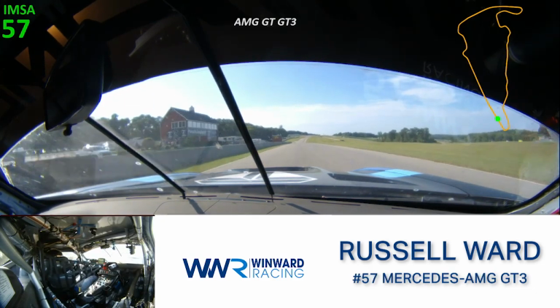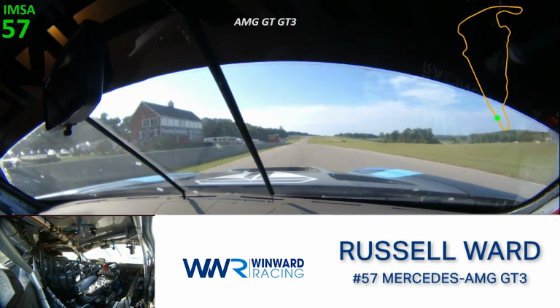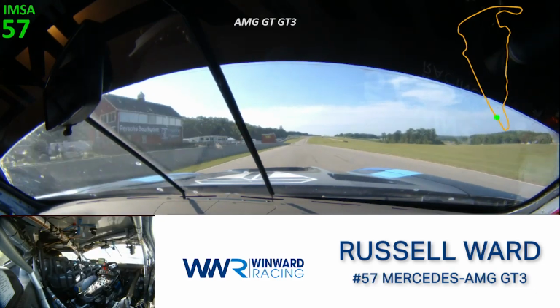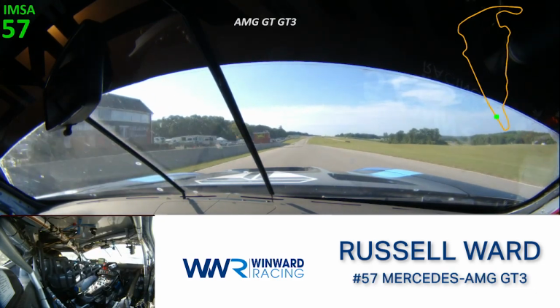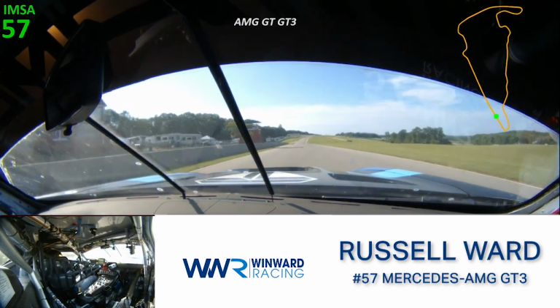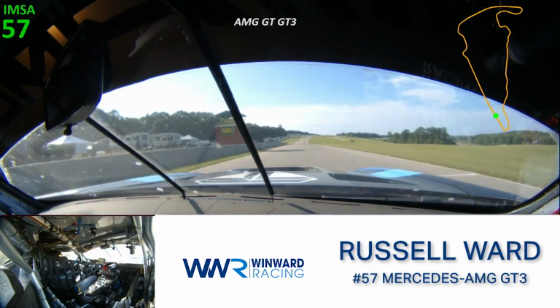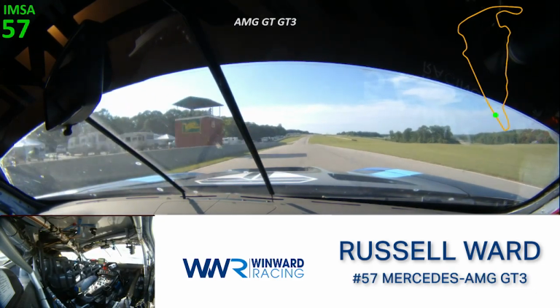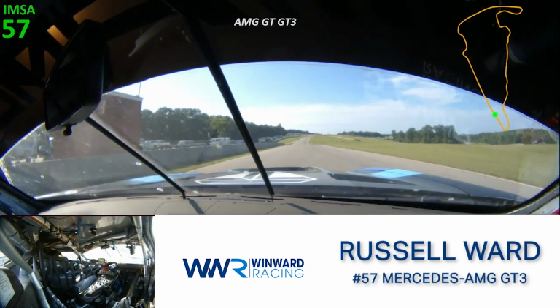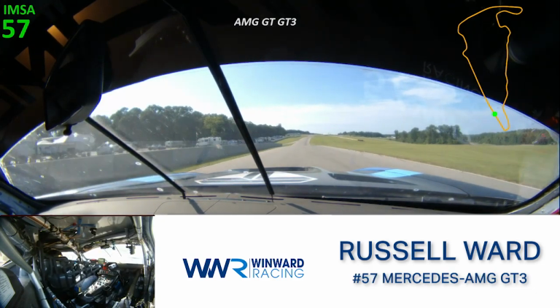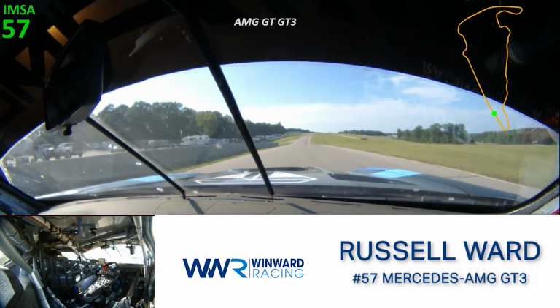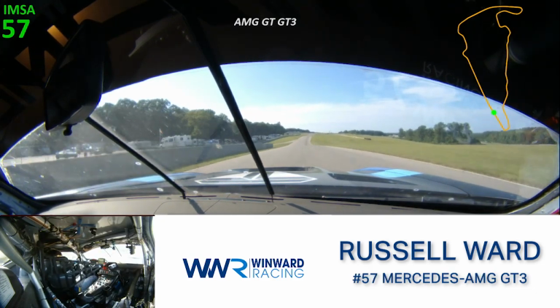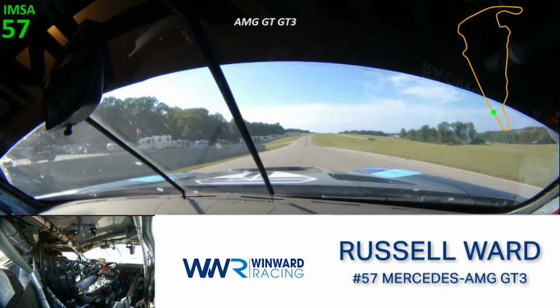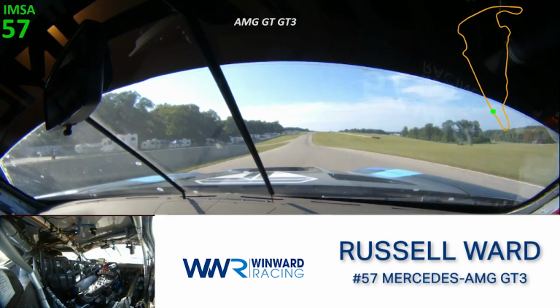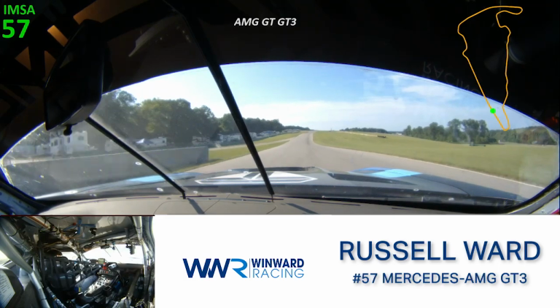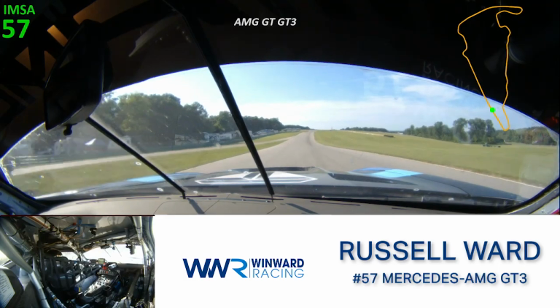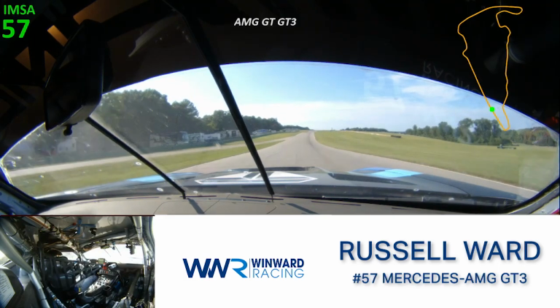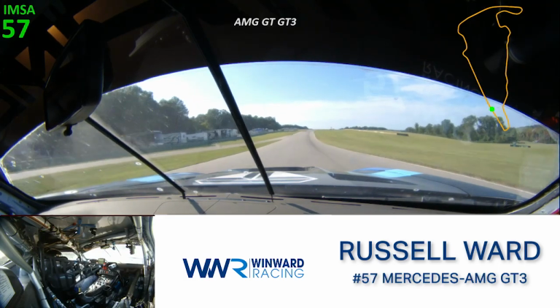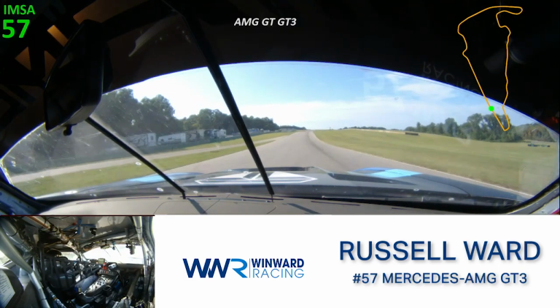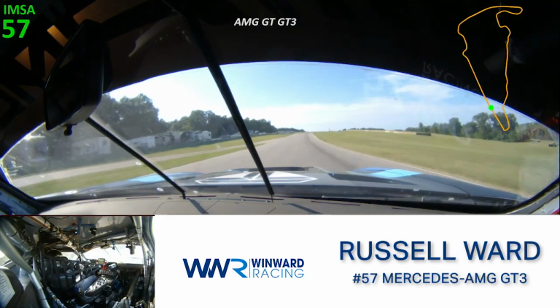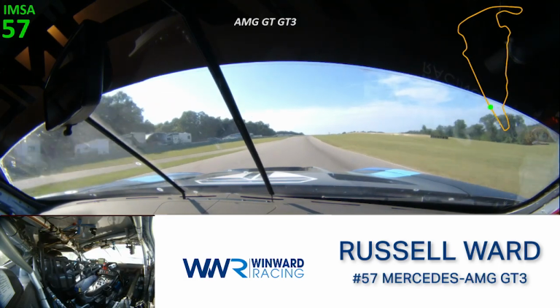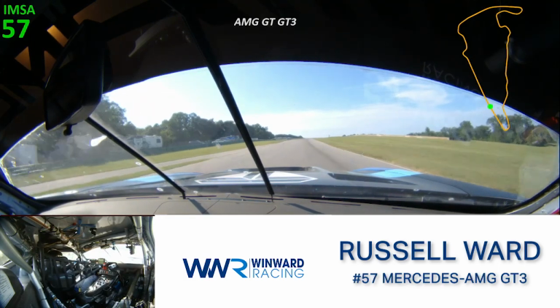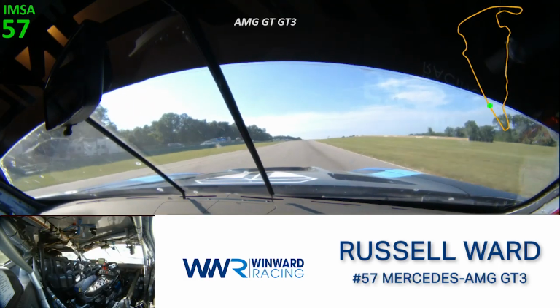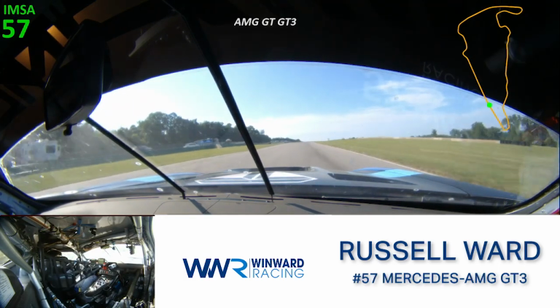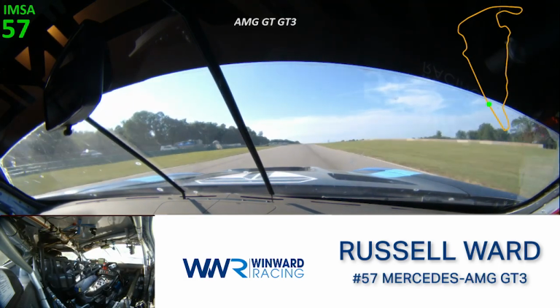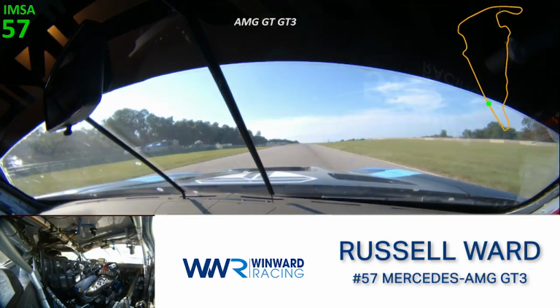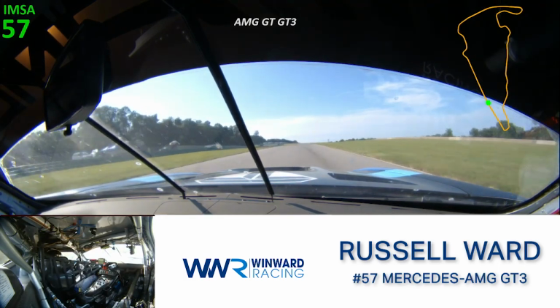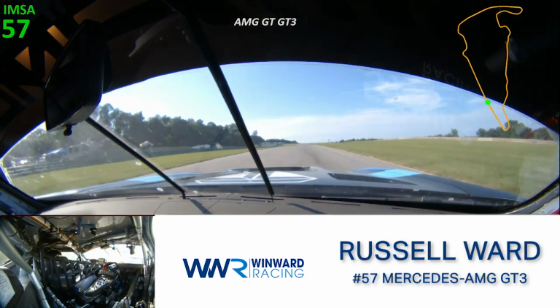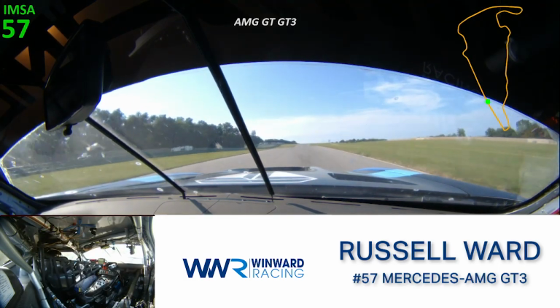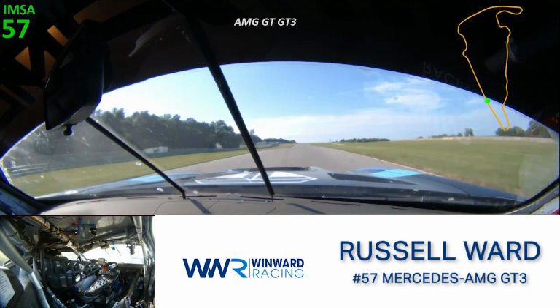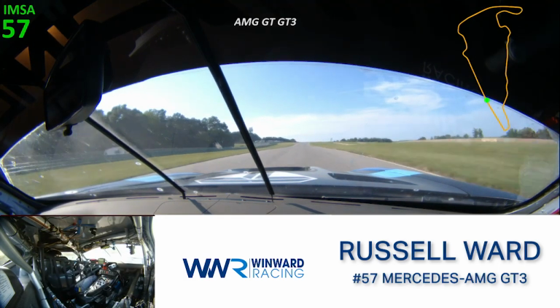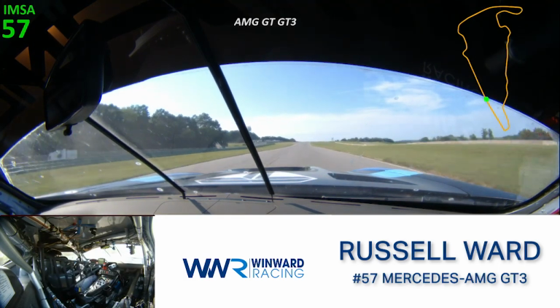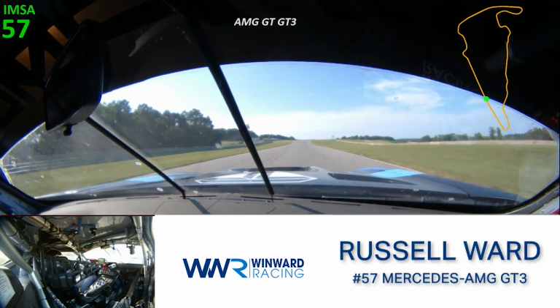Now we're on to the longest straightaway in VIR. It's a good time to take a breath, get a sip of water, tighten your belts, talk to the crew.